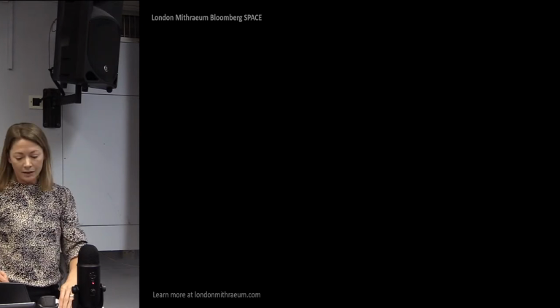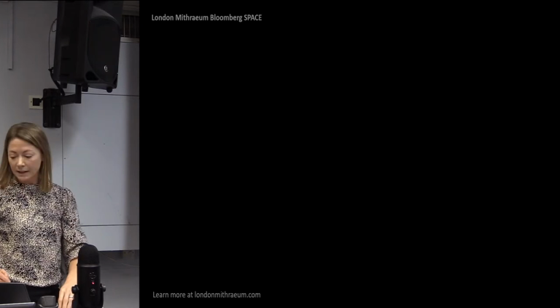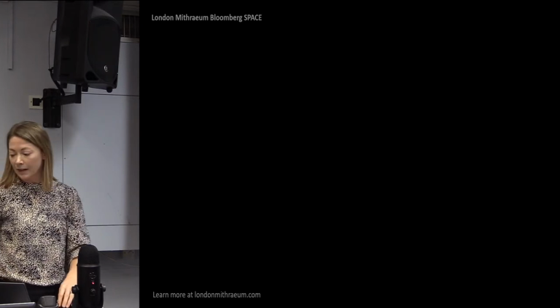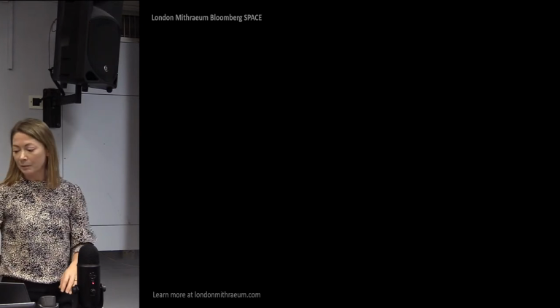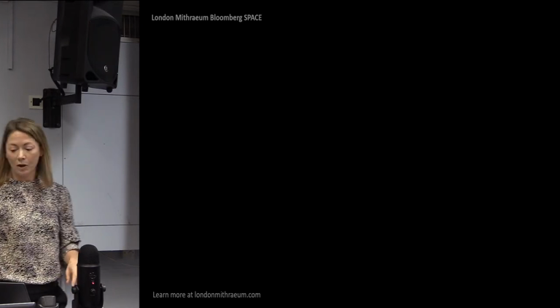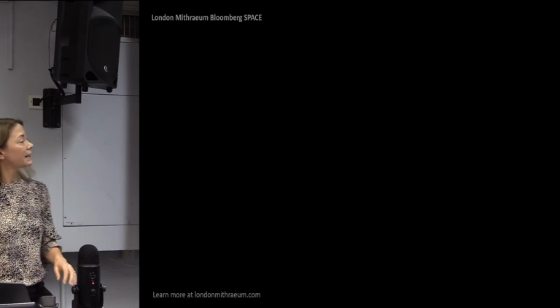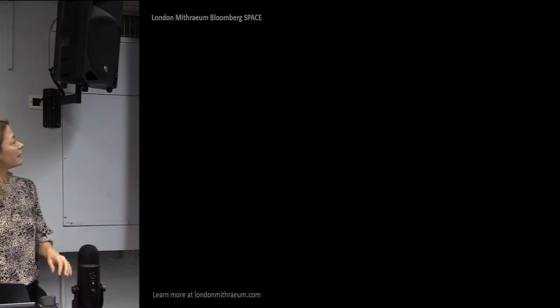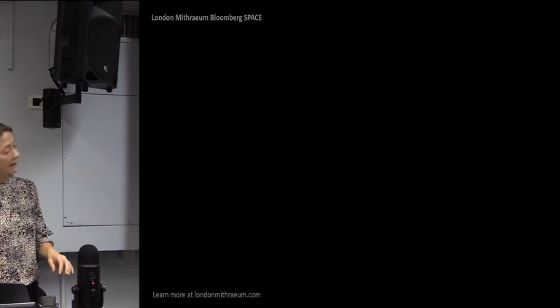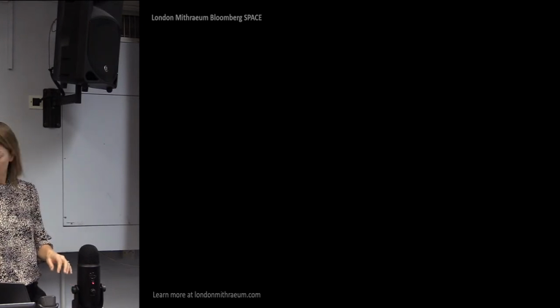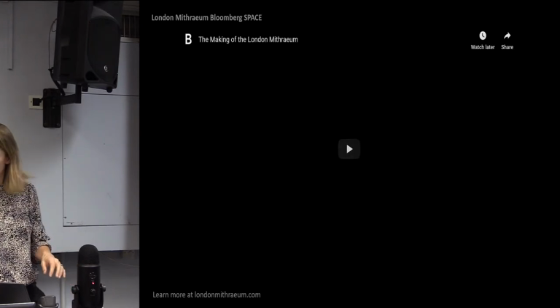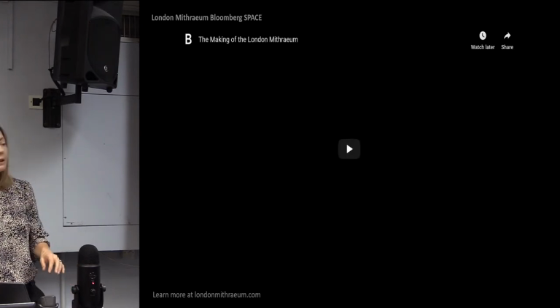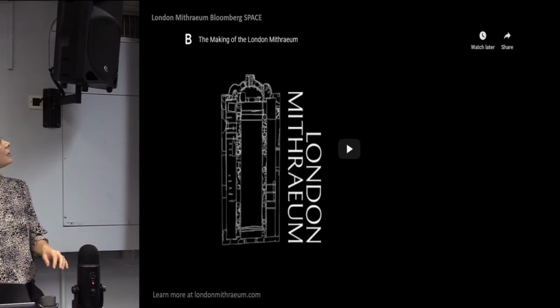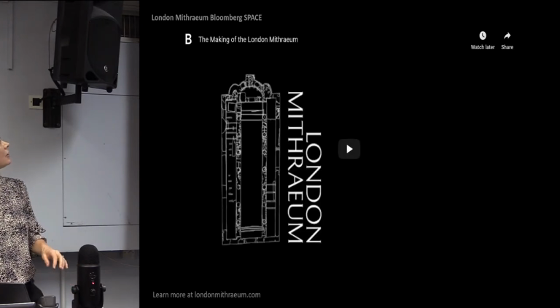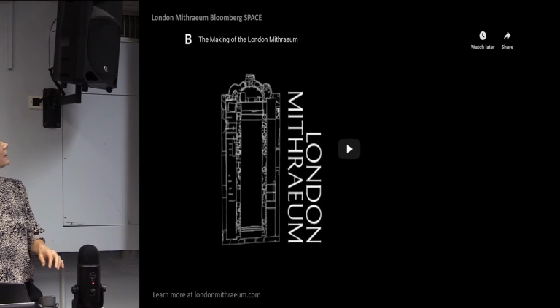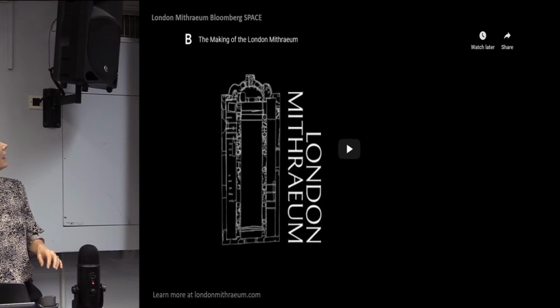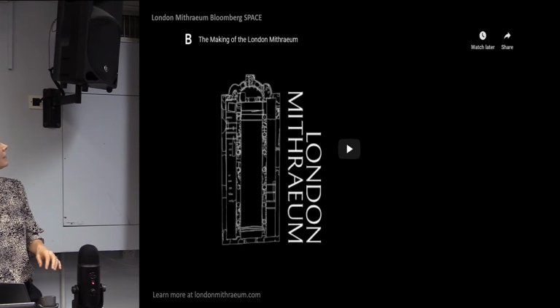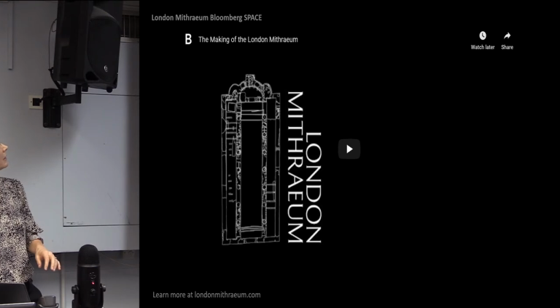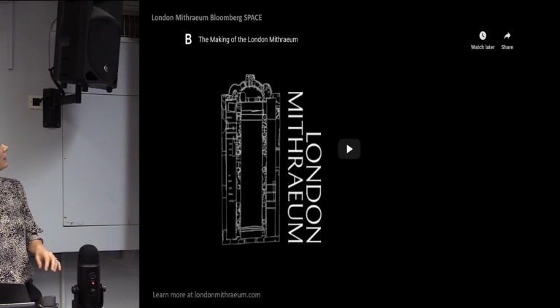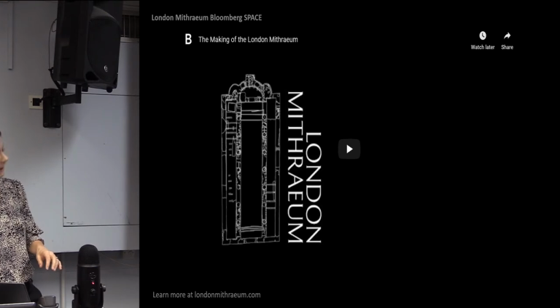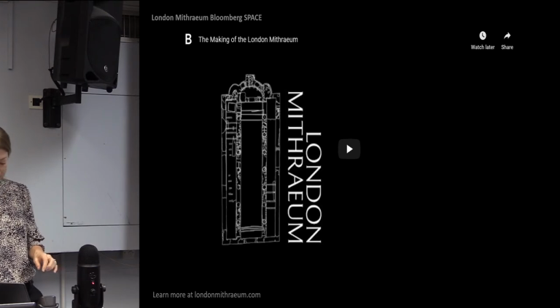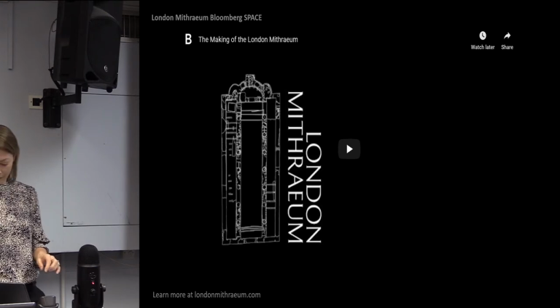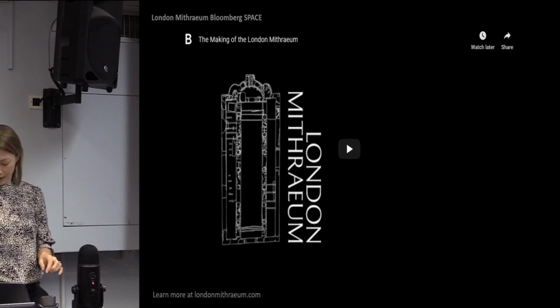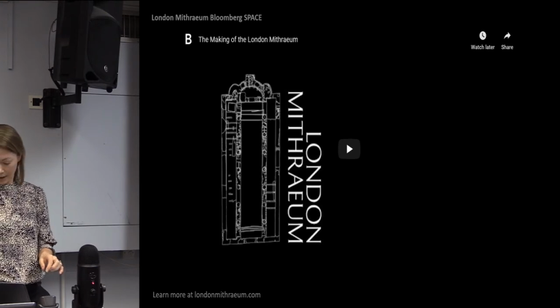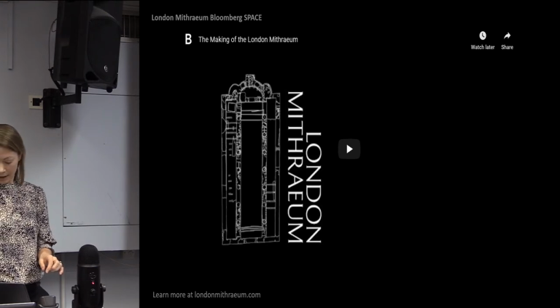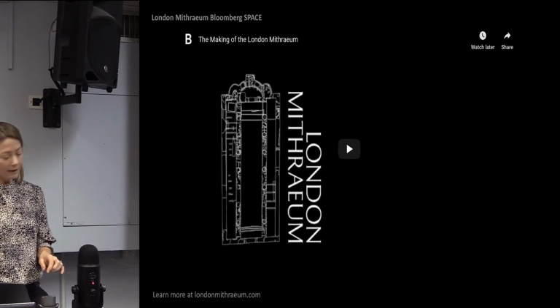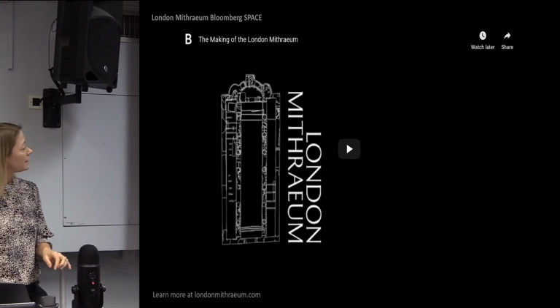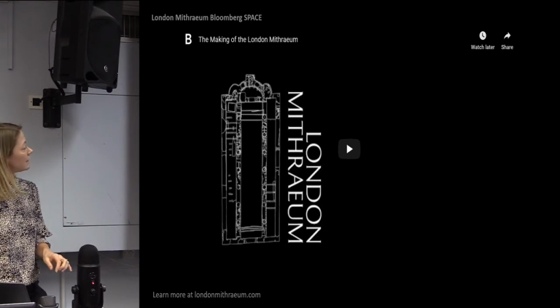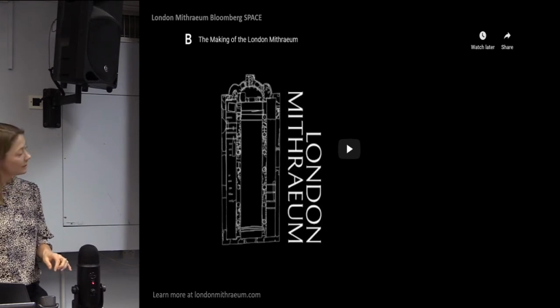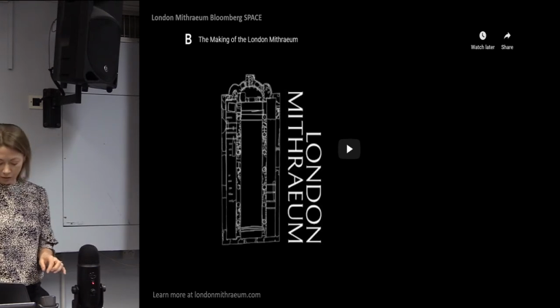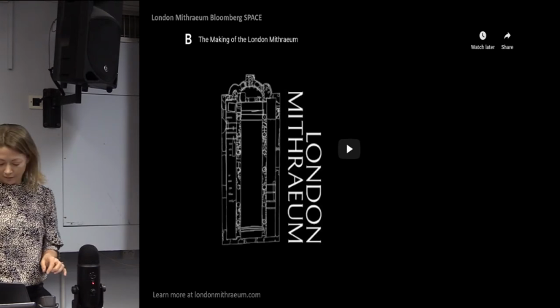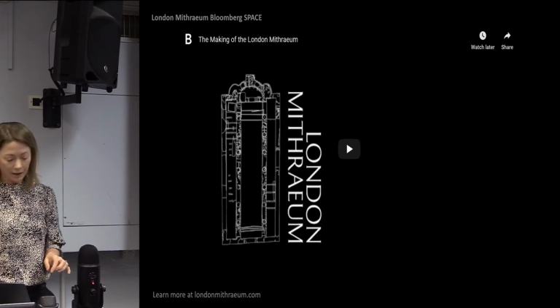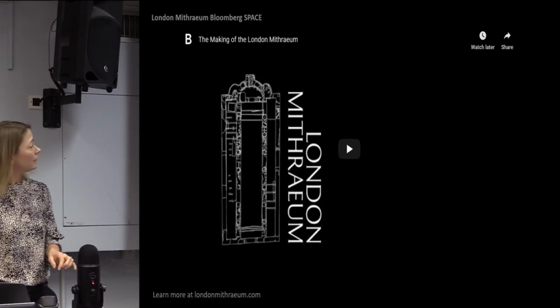So just to give a little bit more context to the site, I'm just going to play this short video.